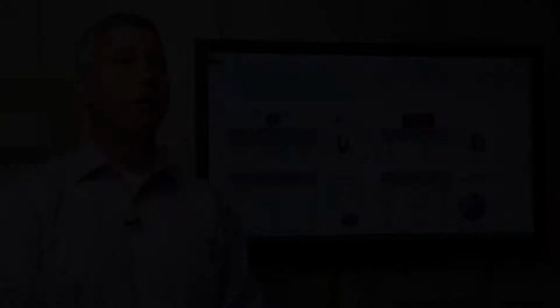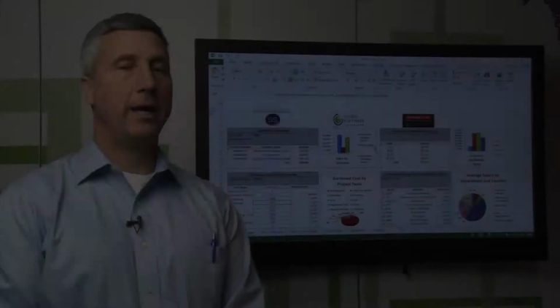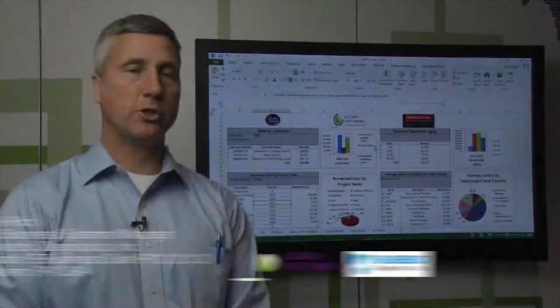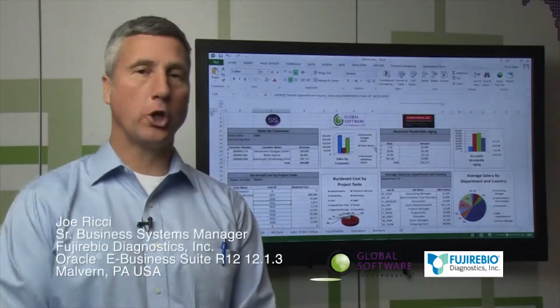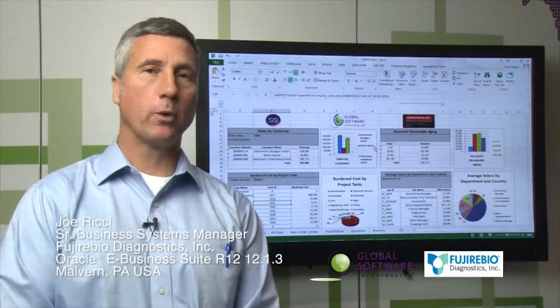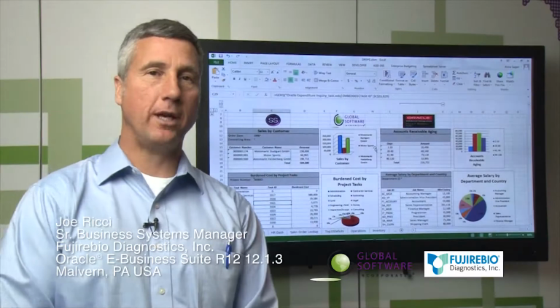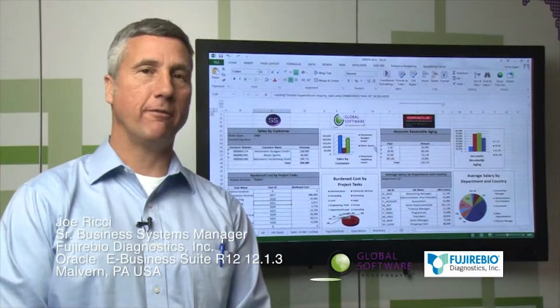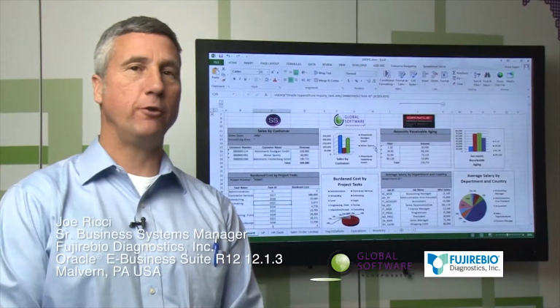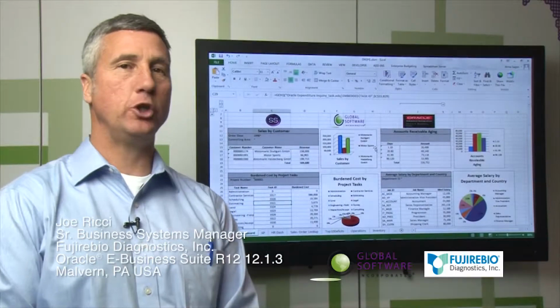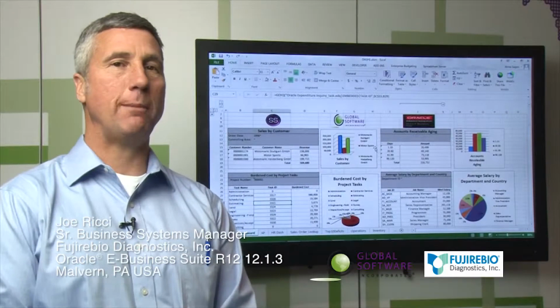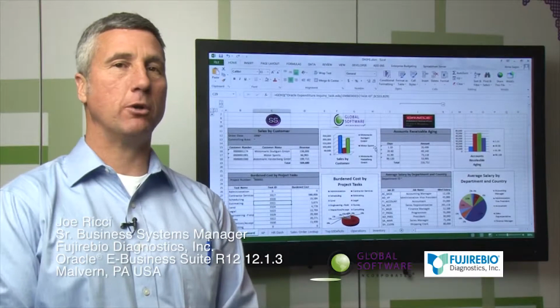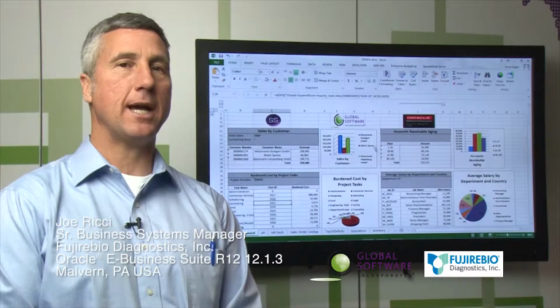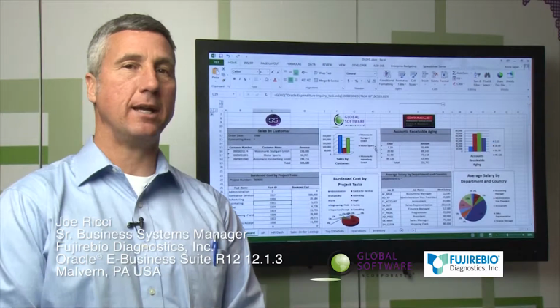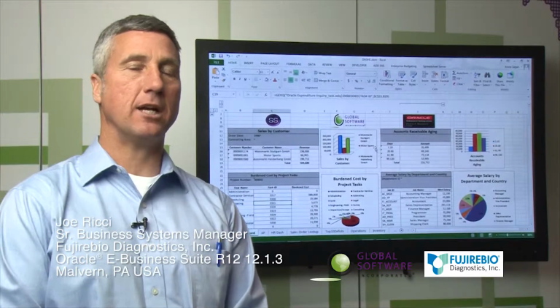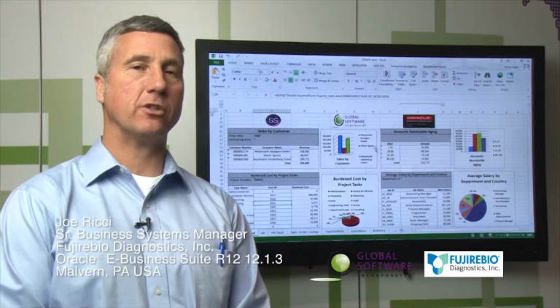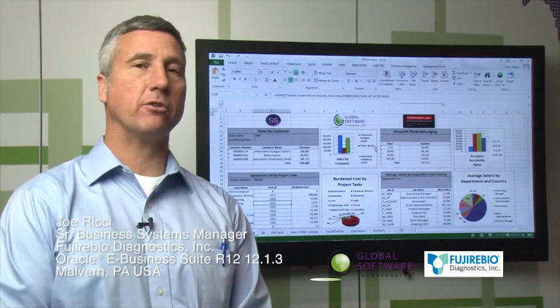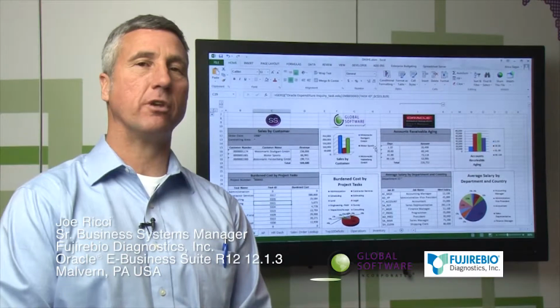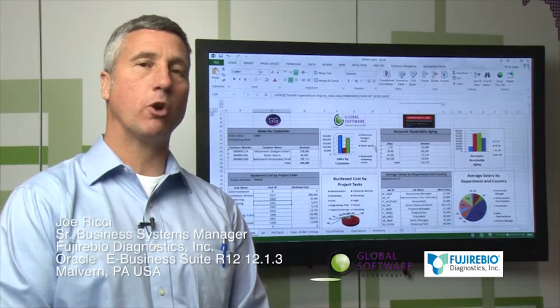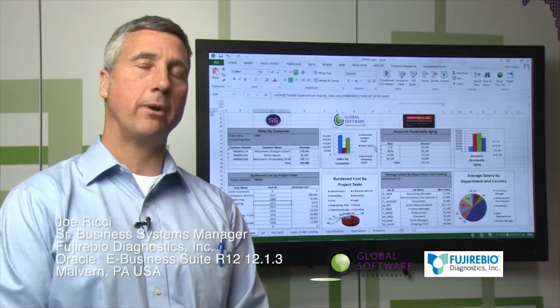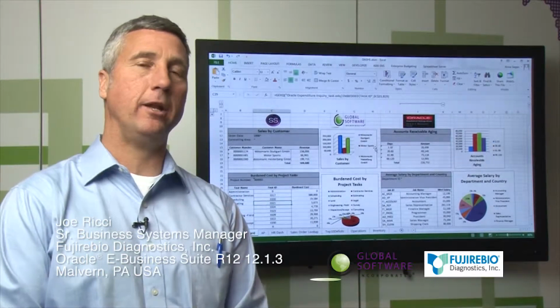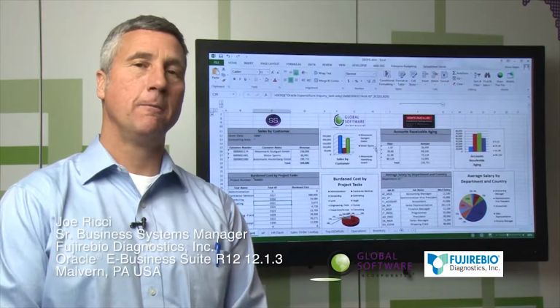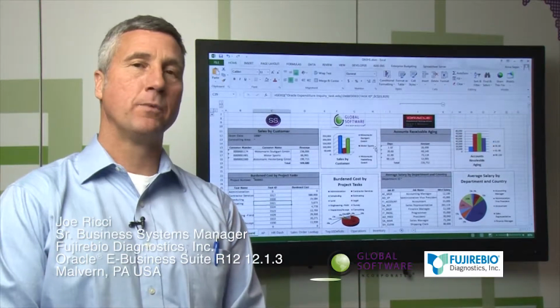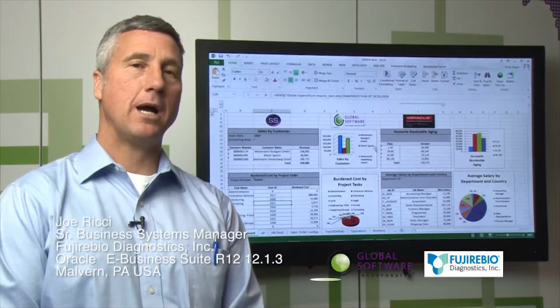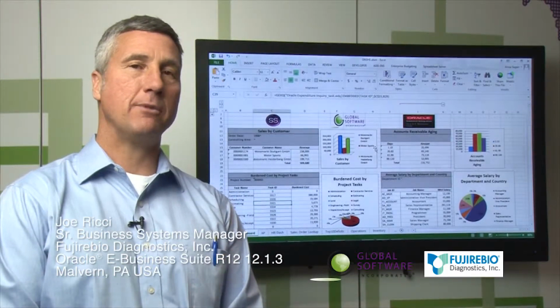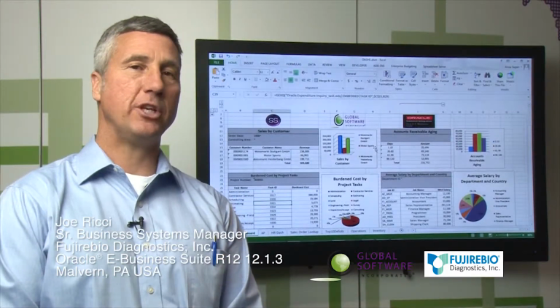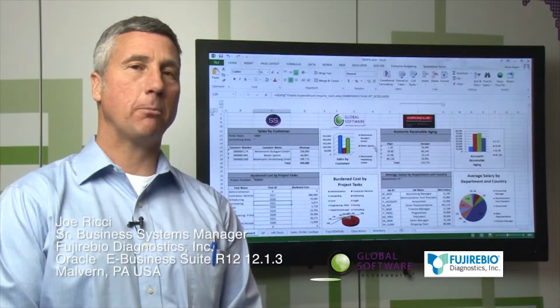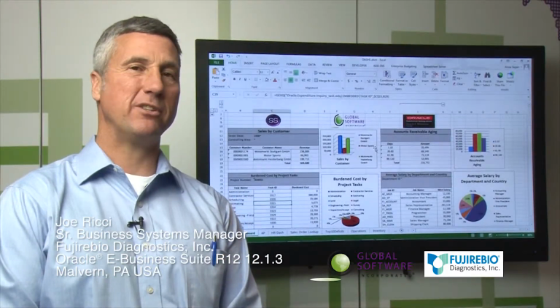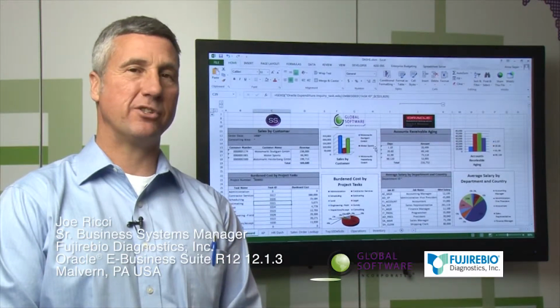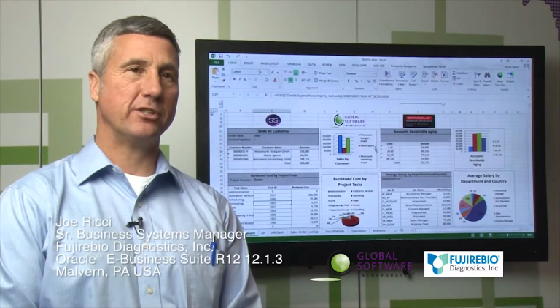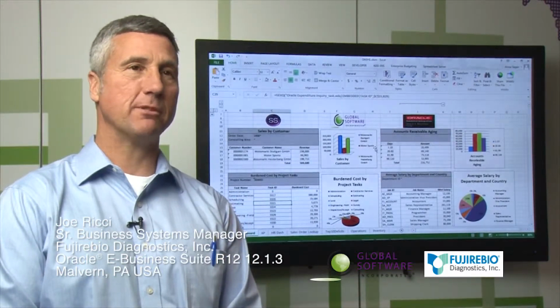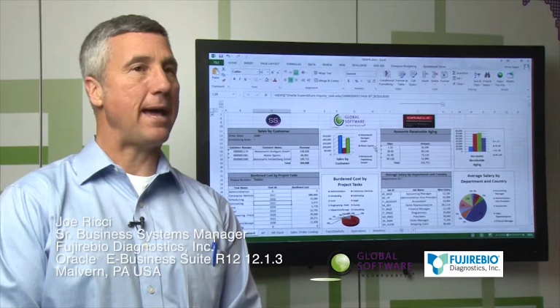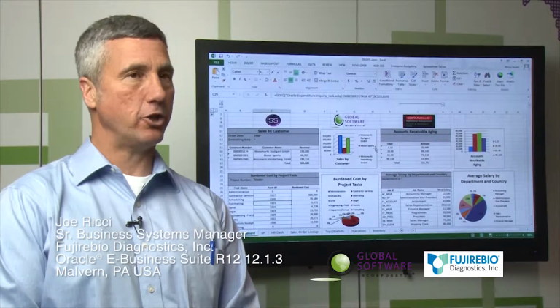My name is Joe Rickey from Fujiirabio Diagnostics Incorporated. I'm the Senior Business Systems Manager.